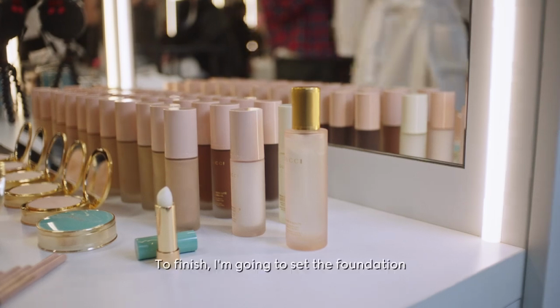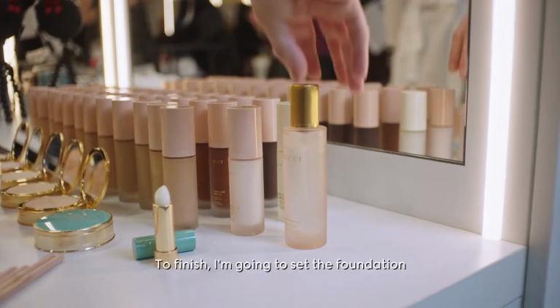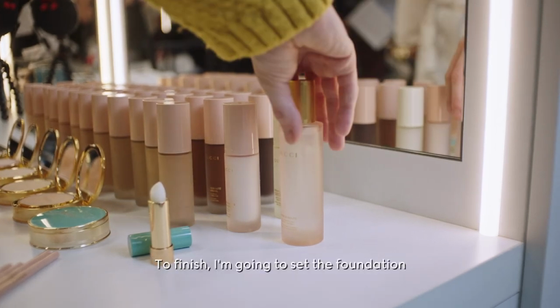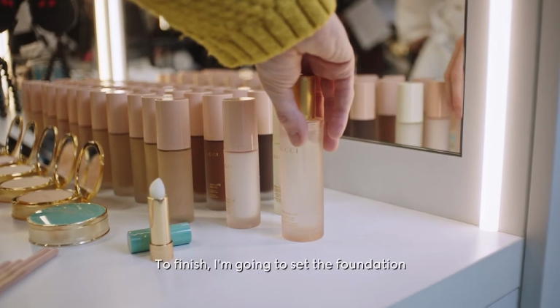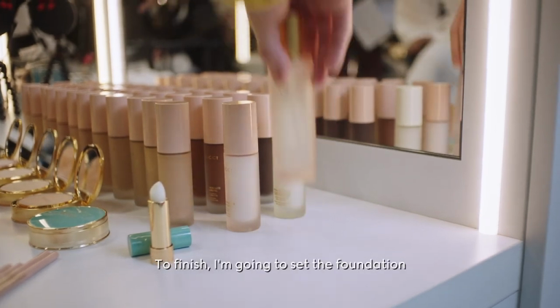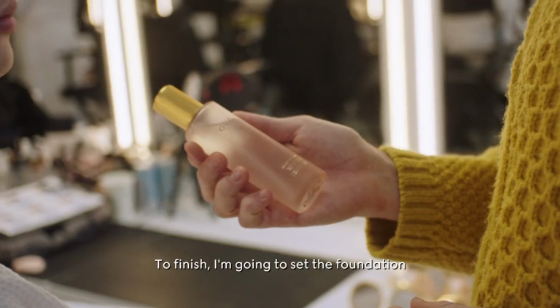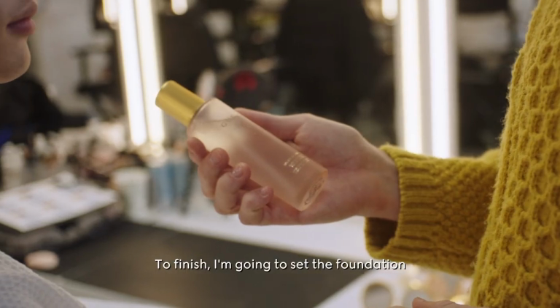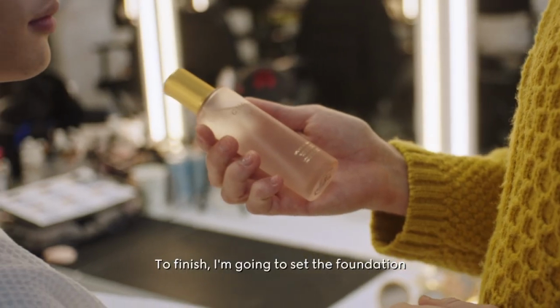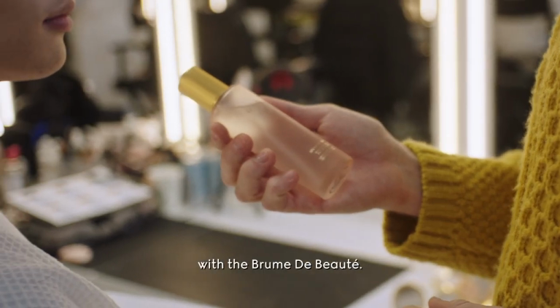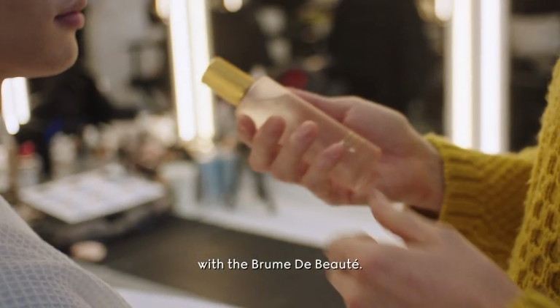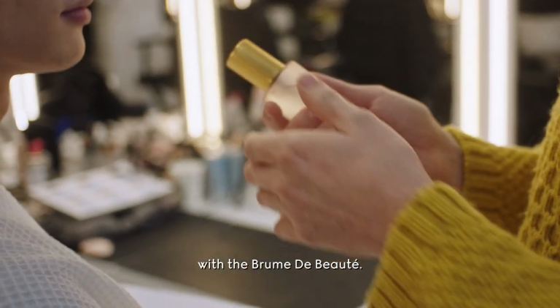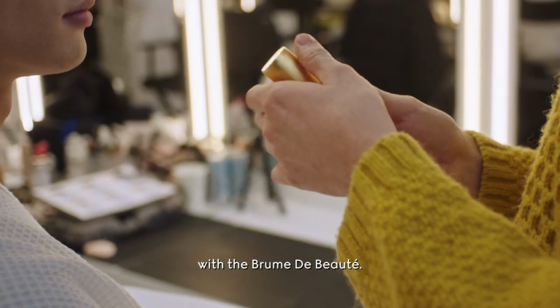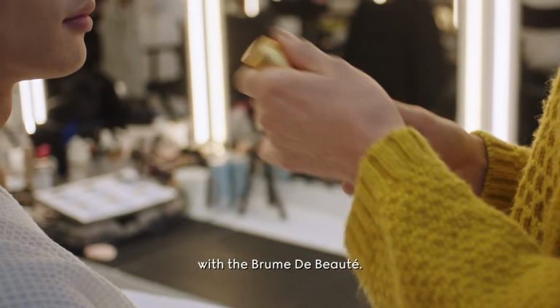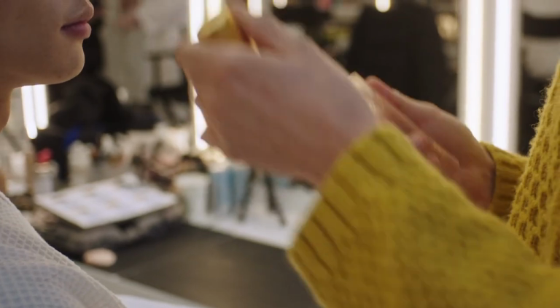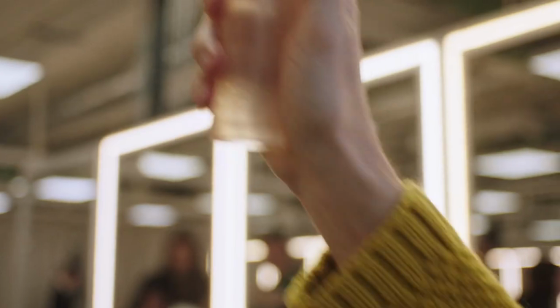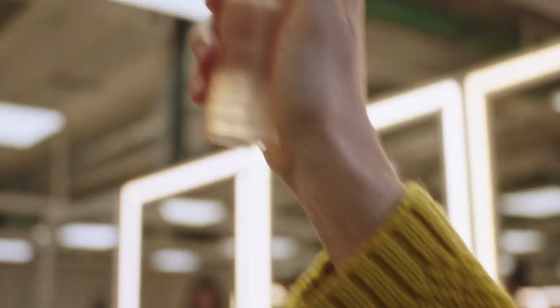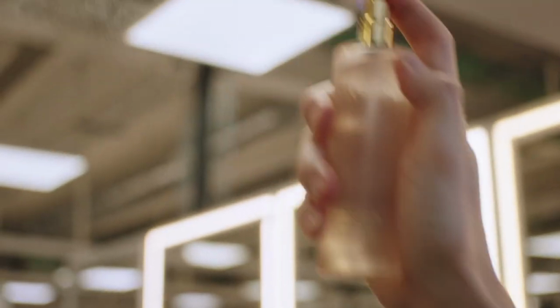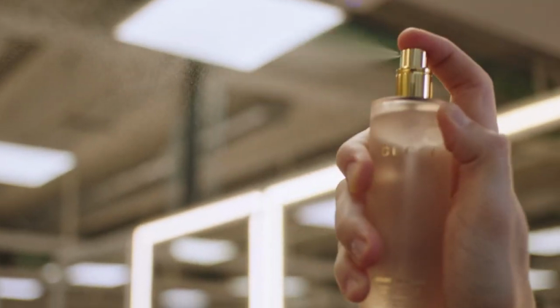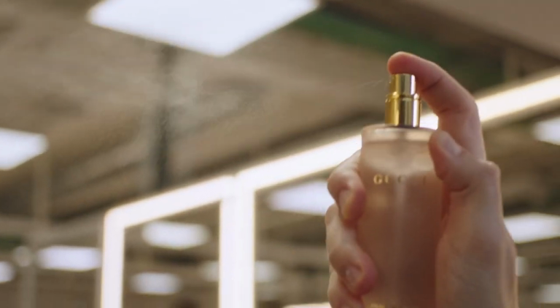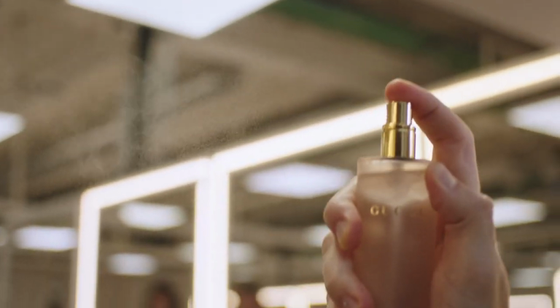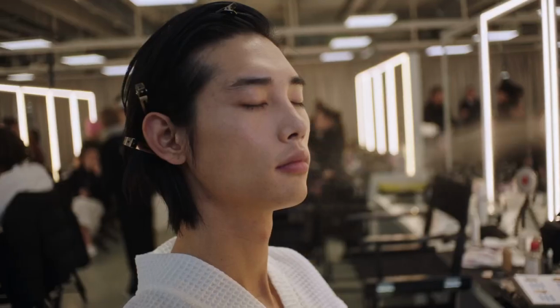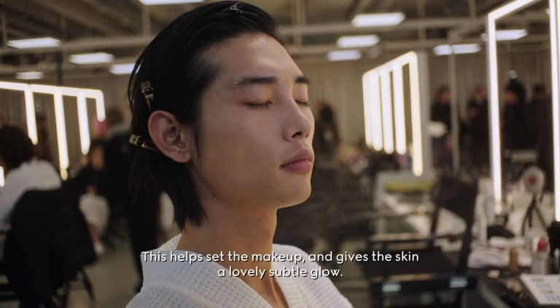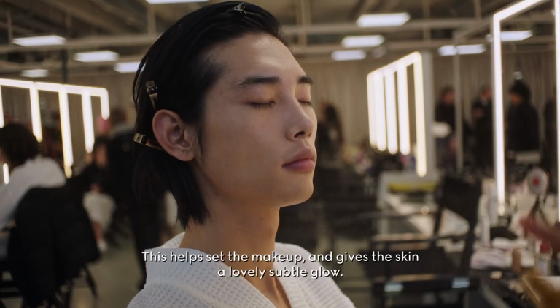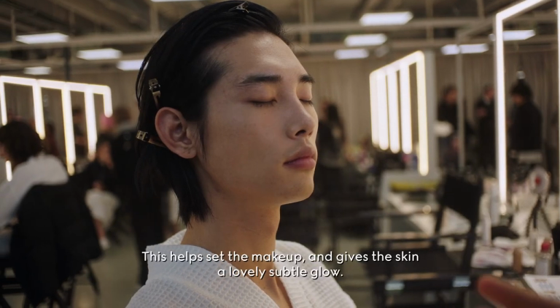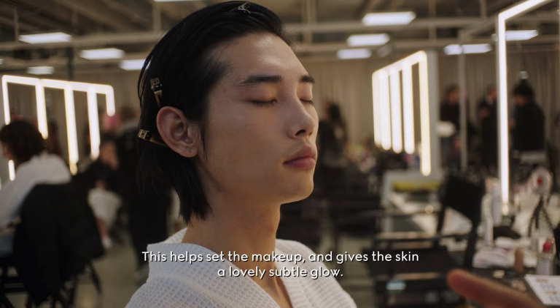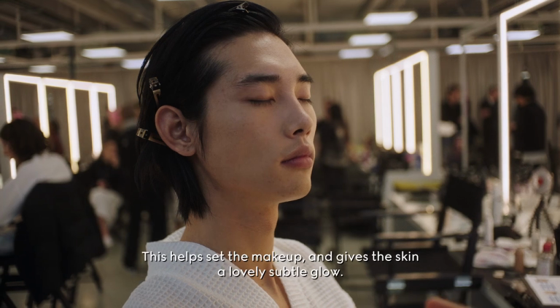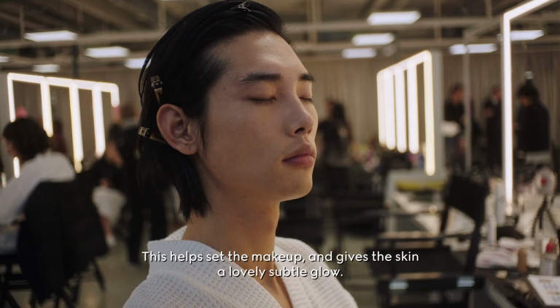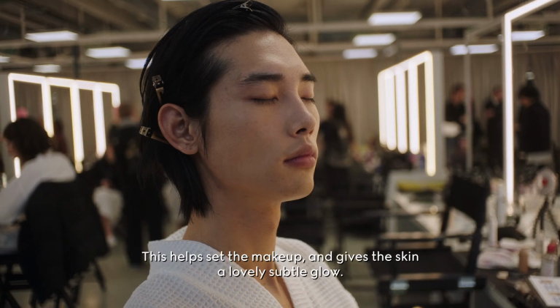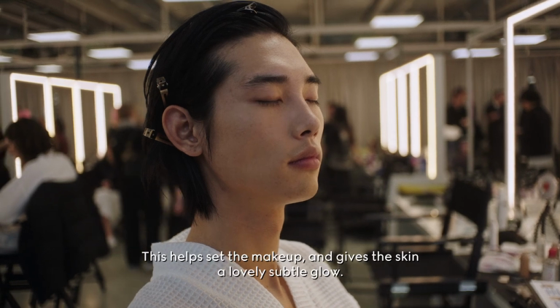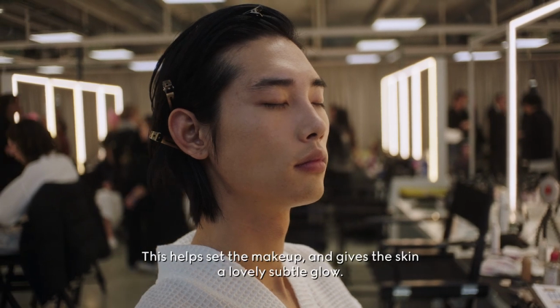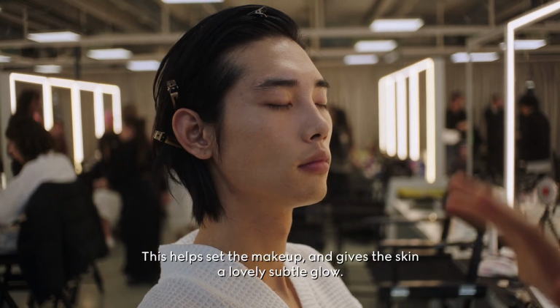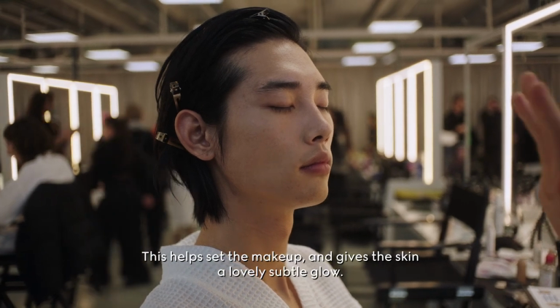To finish I'm going to set the foundation with the Broom de Boutte. This helps set the makeup and gives the skin a lovely subtle glow.